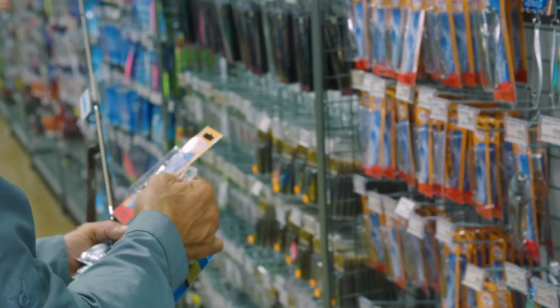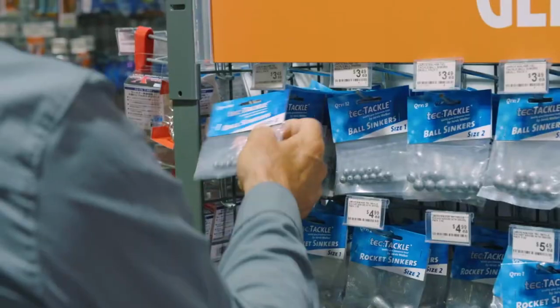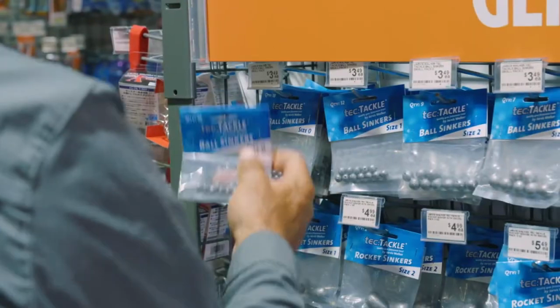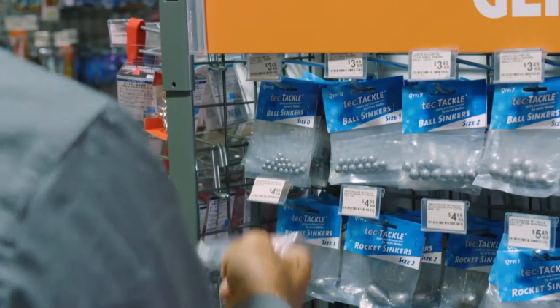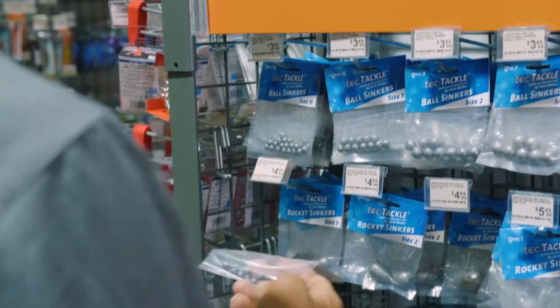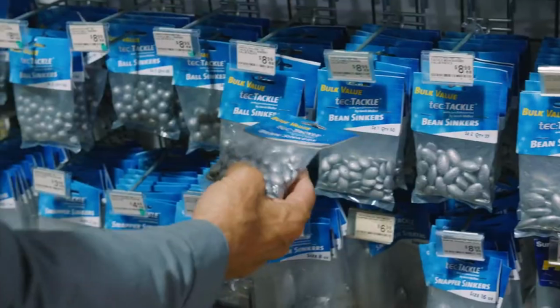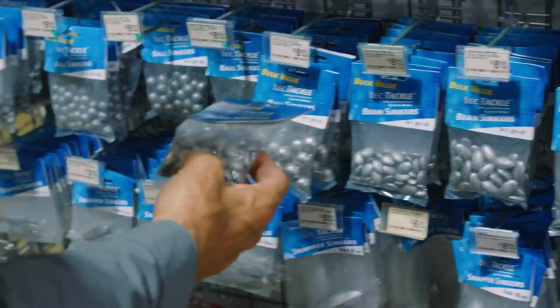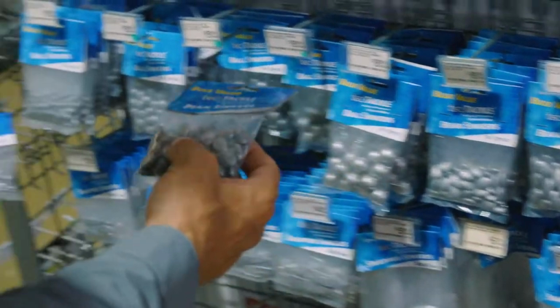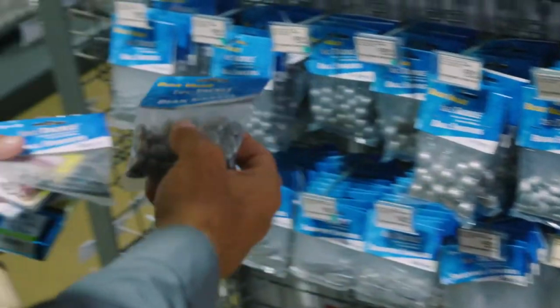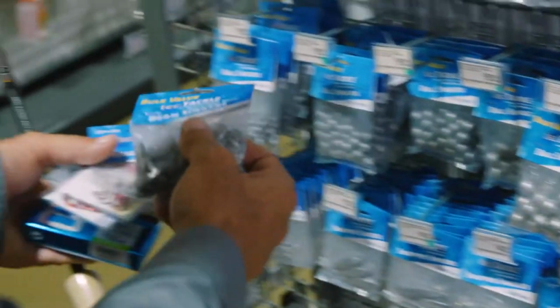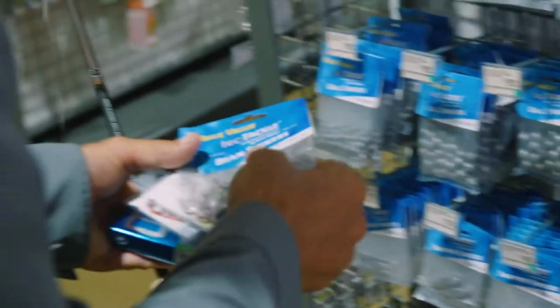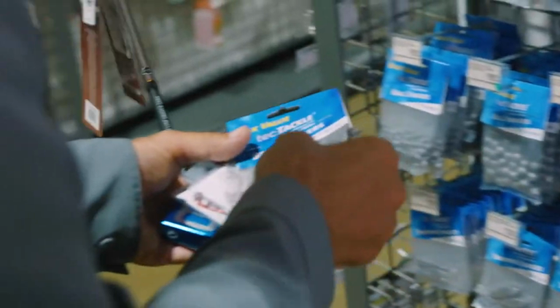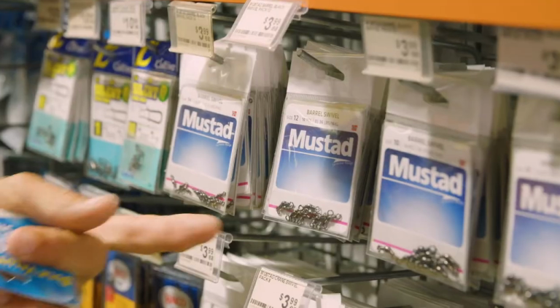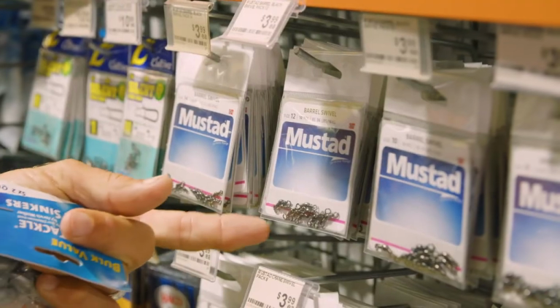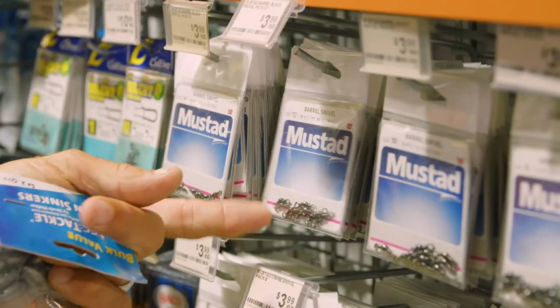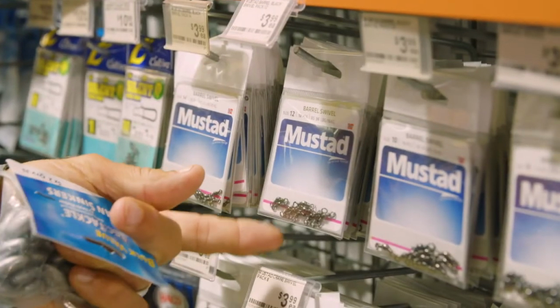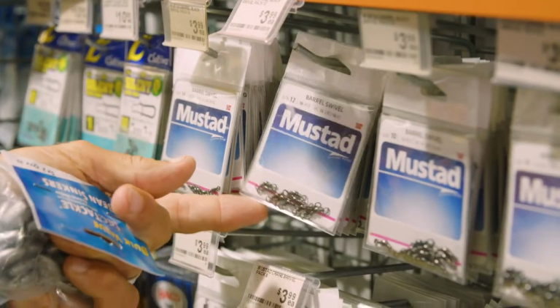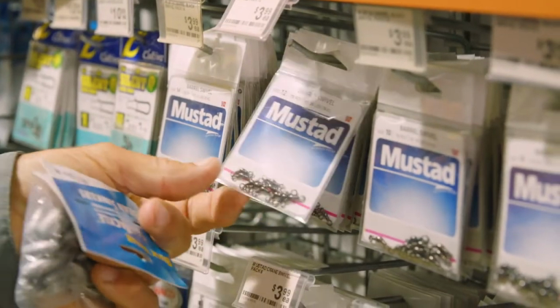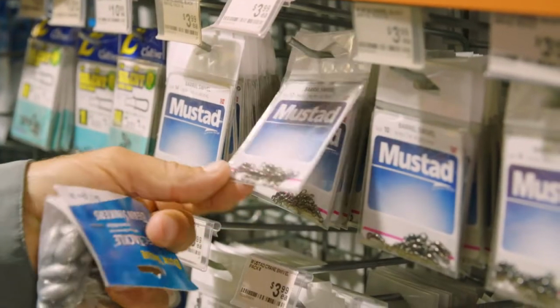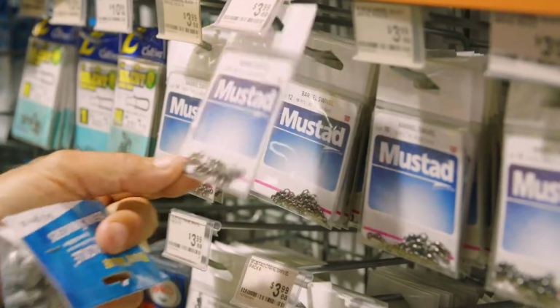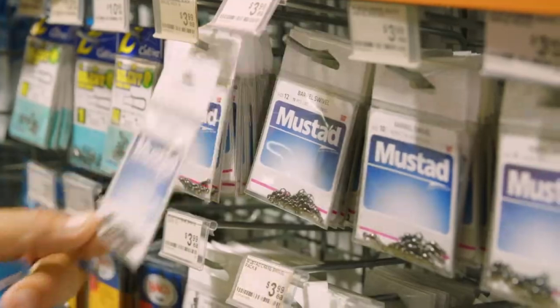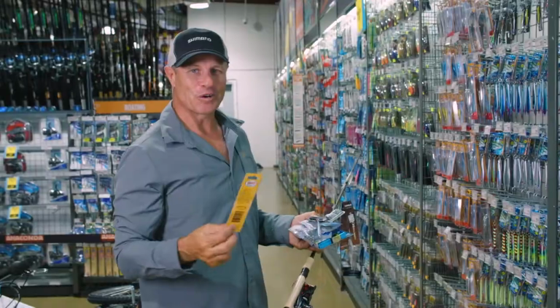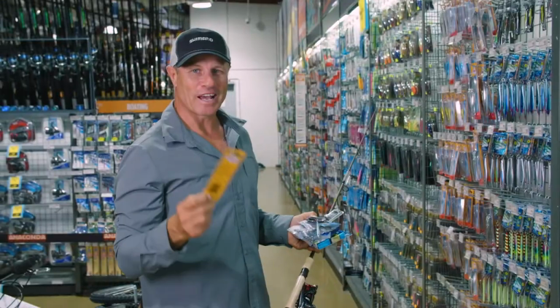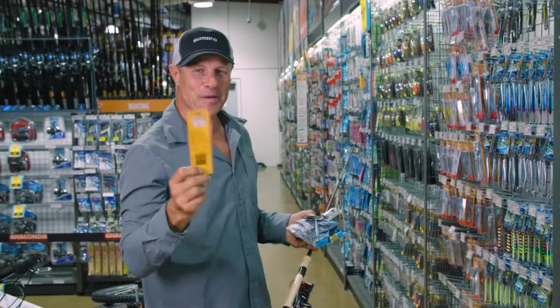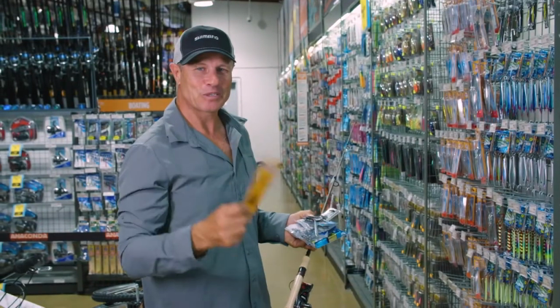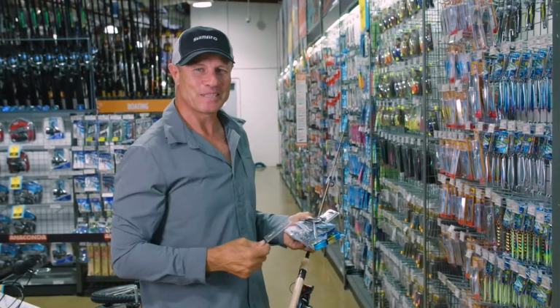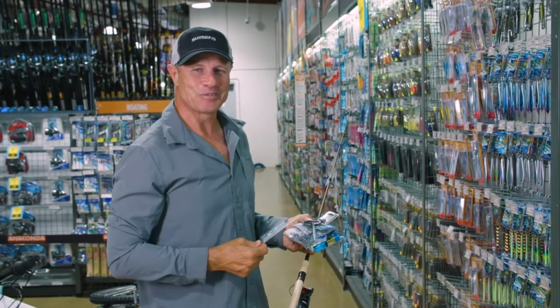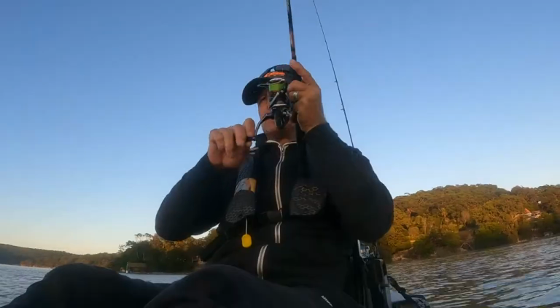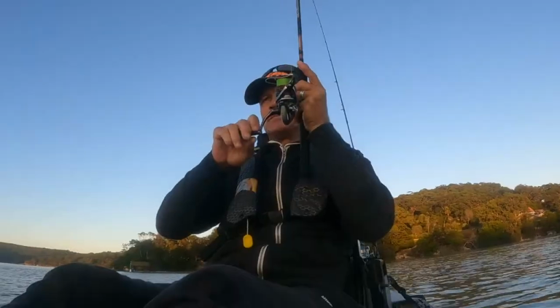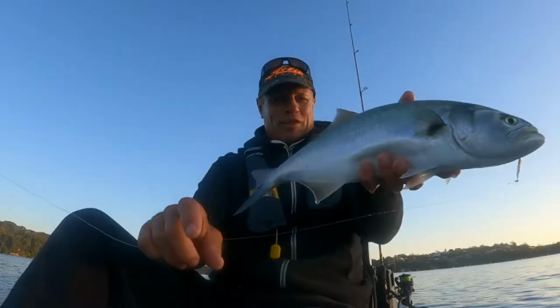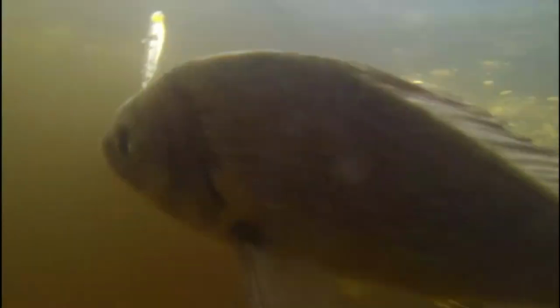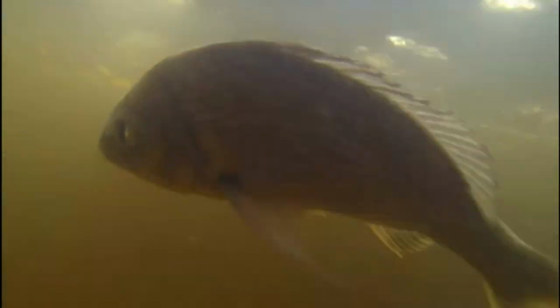All we need now is a variety of small sinkers and some swivels. Let's find out how many species we can catch in the estuary.